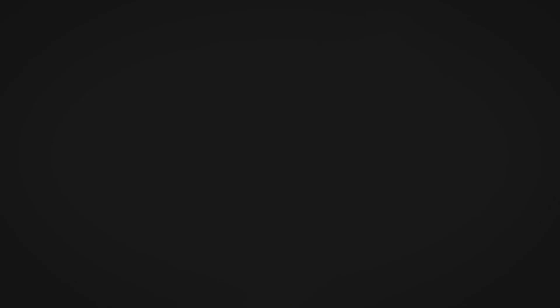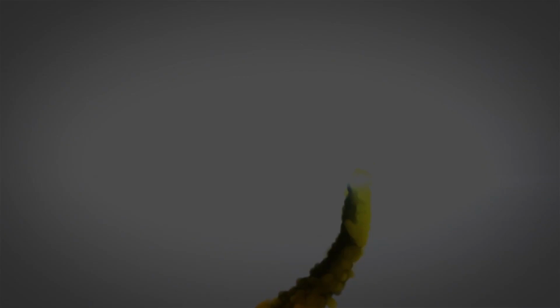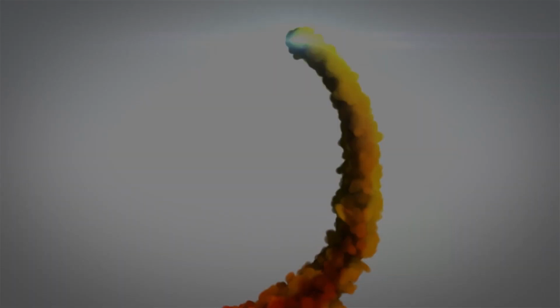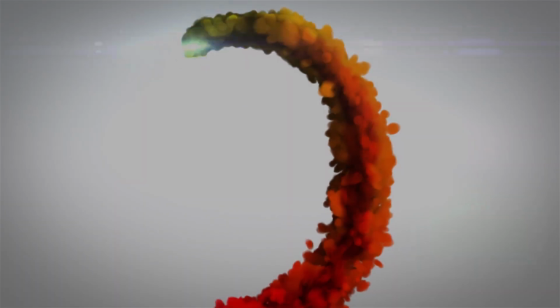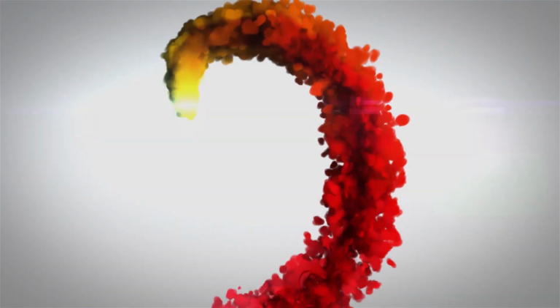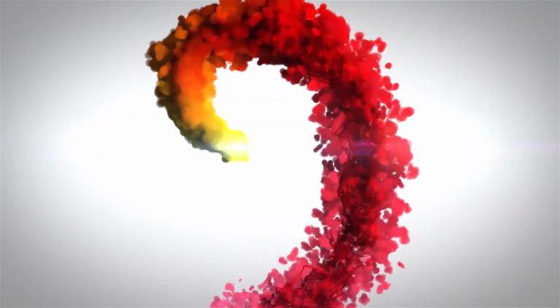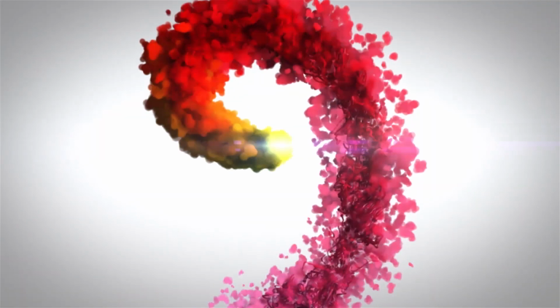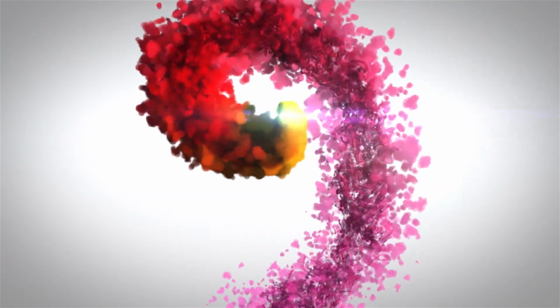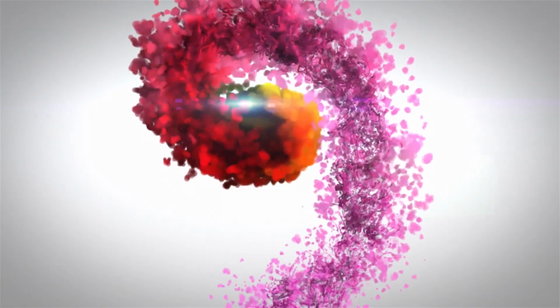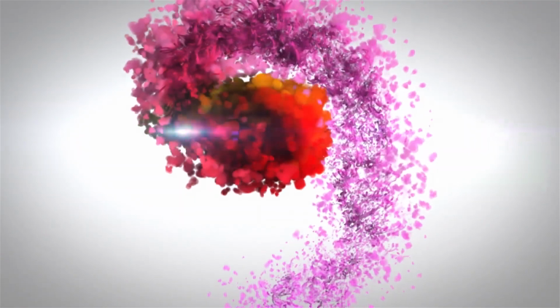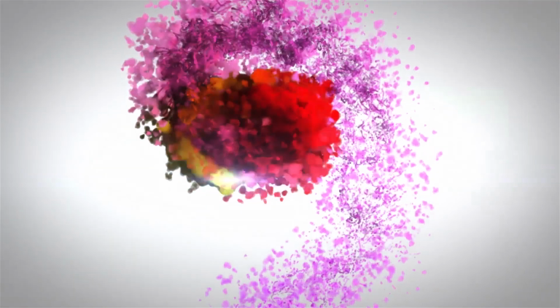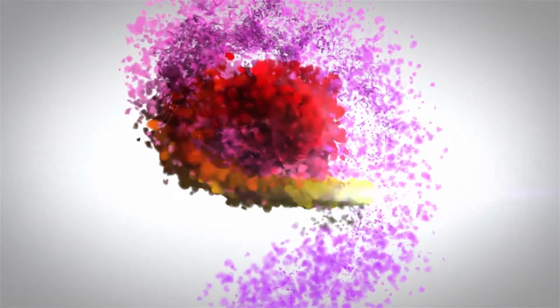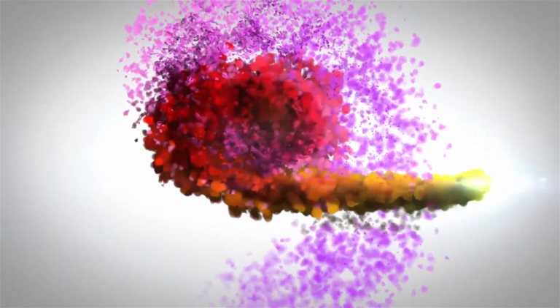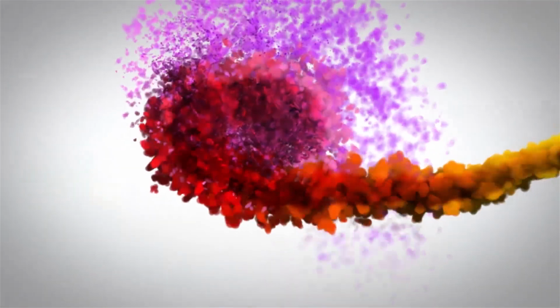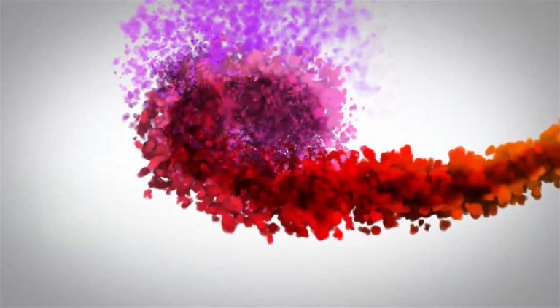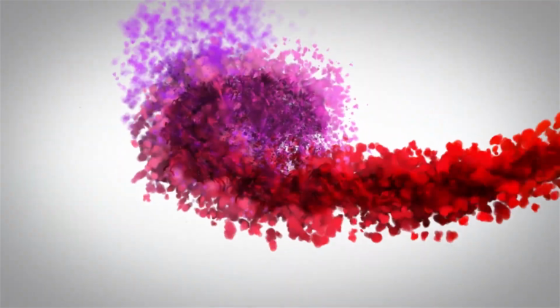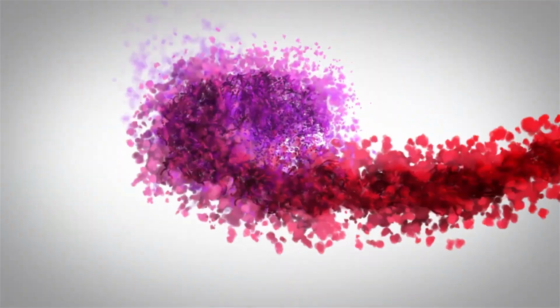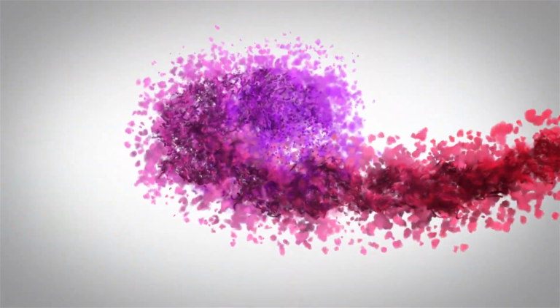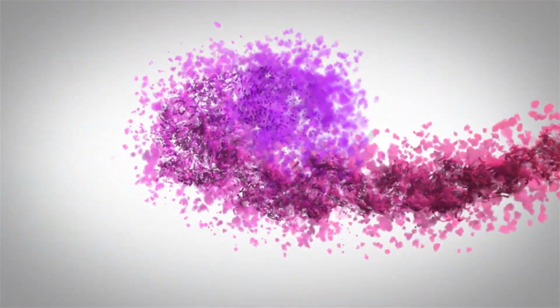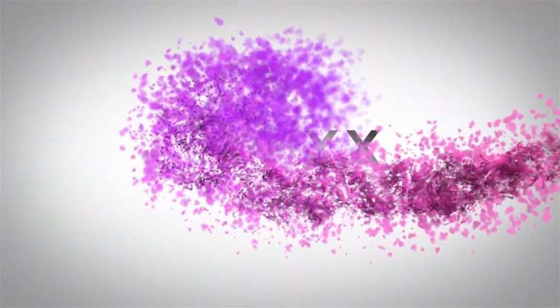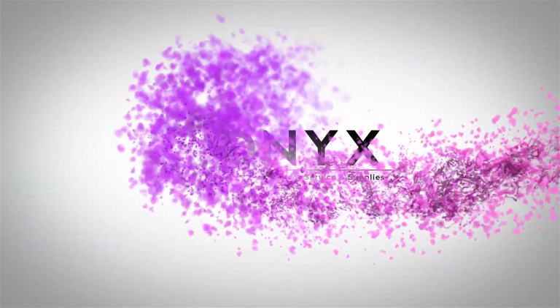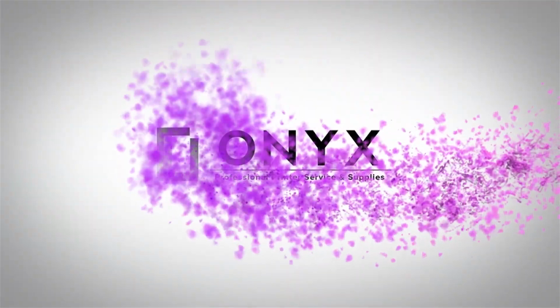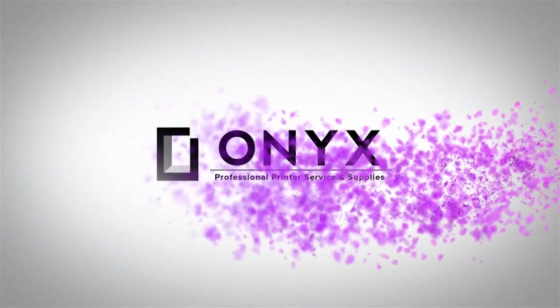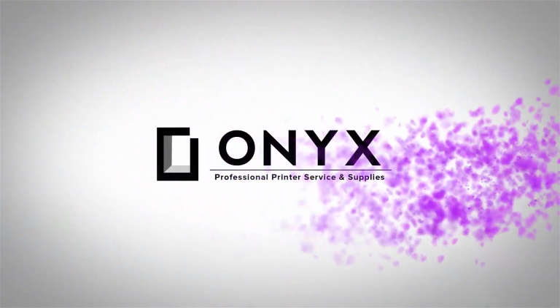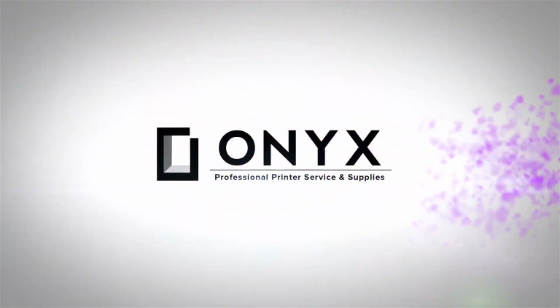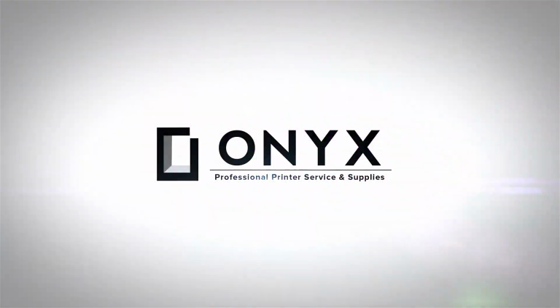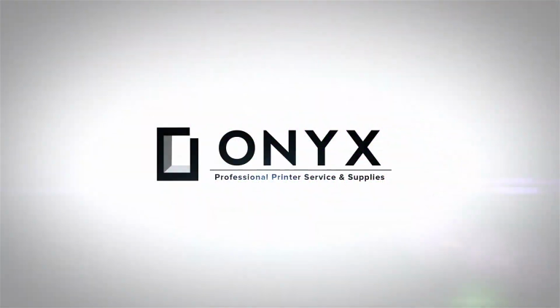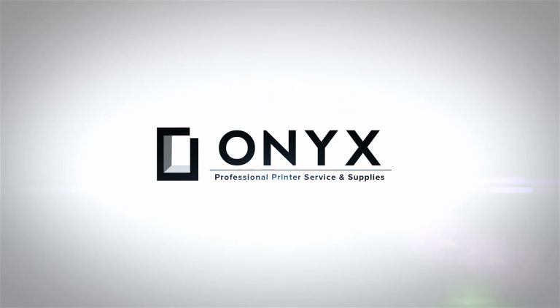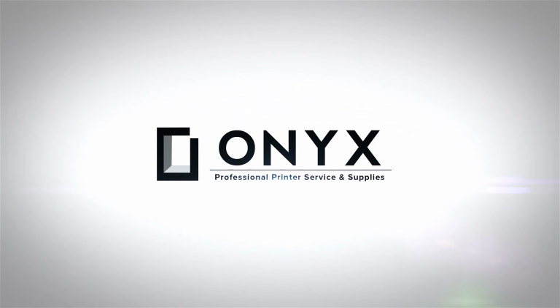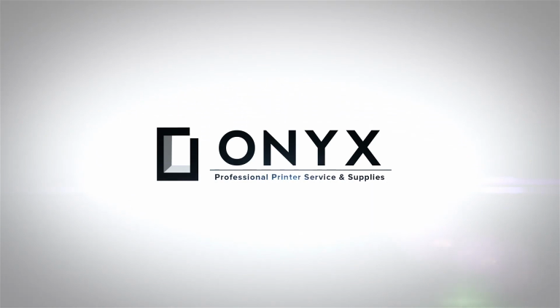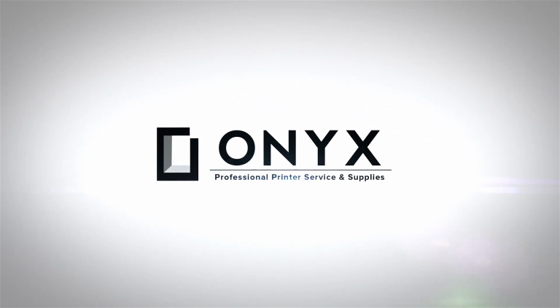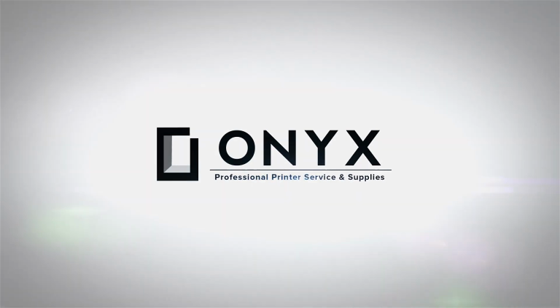We are Onyx Imaging. We are the highest rated and most reviewed printer service center in Oklahoma.